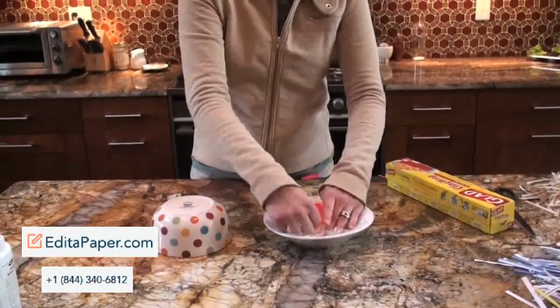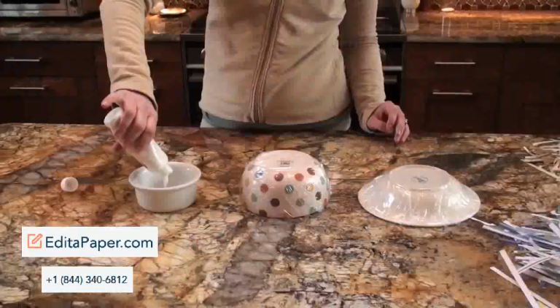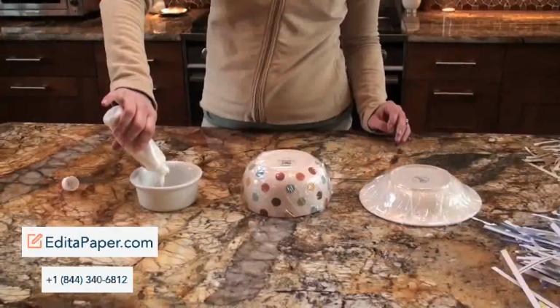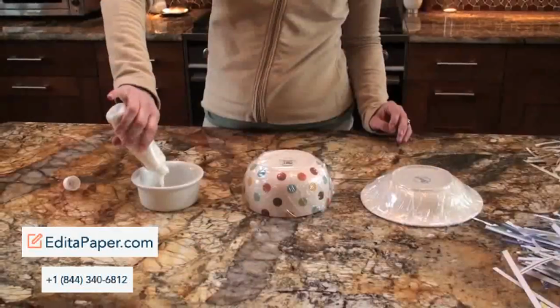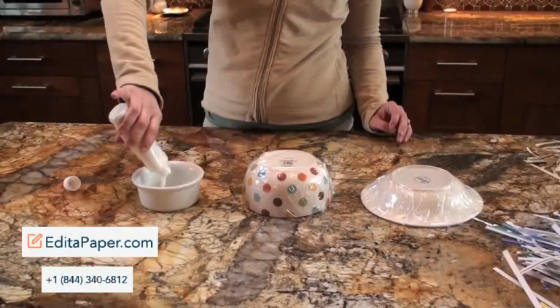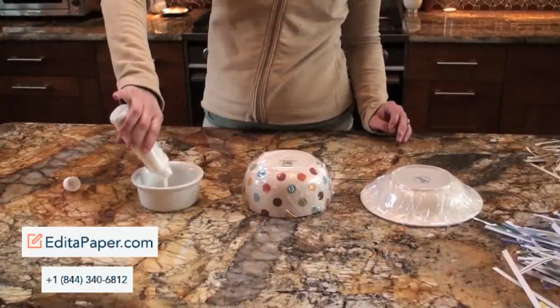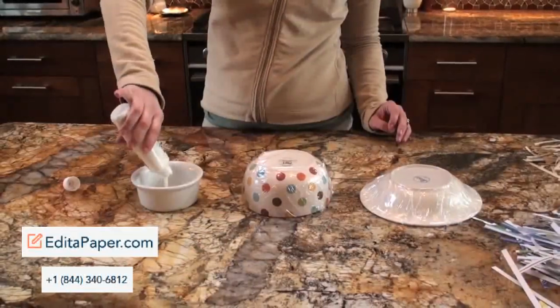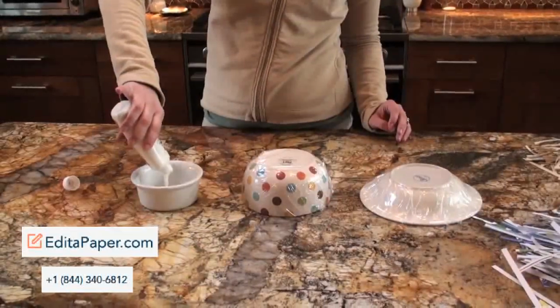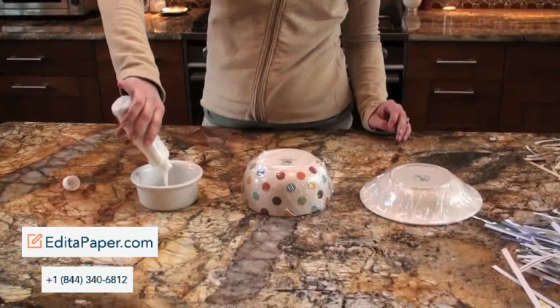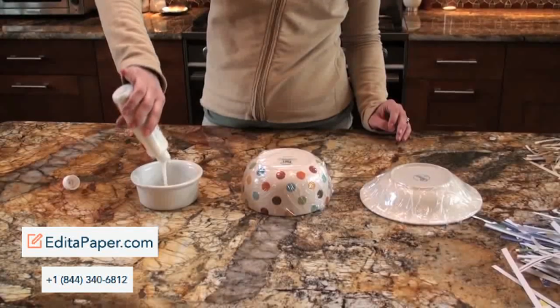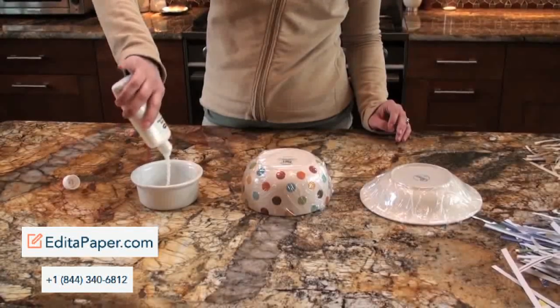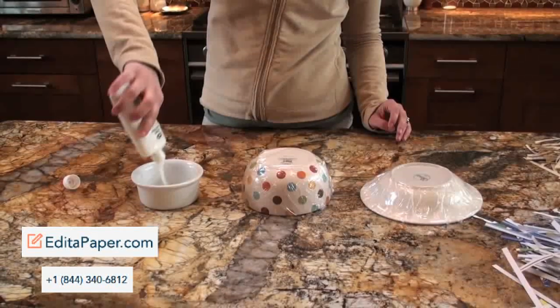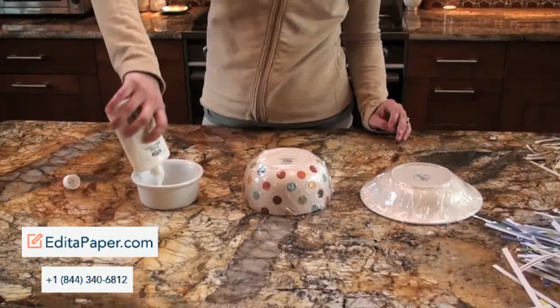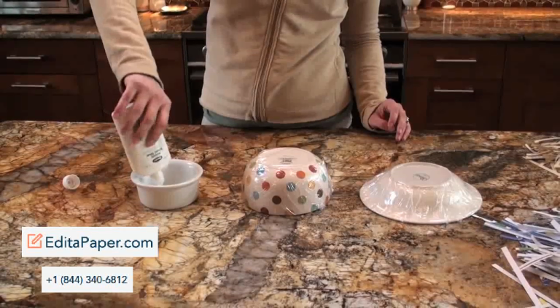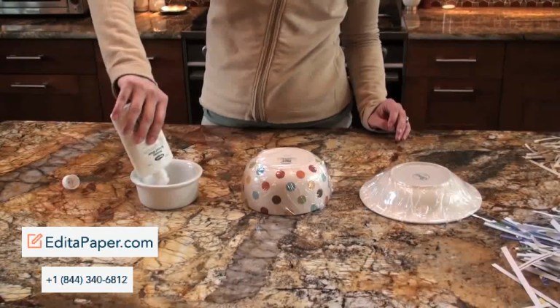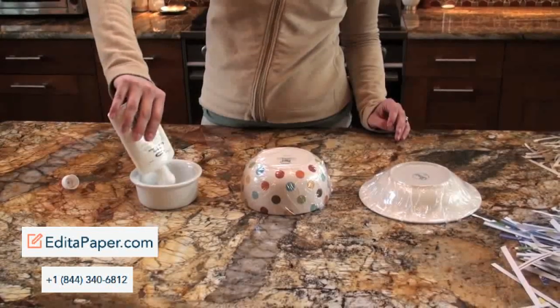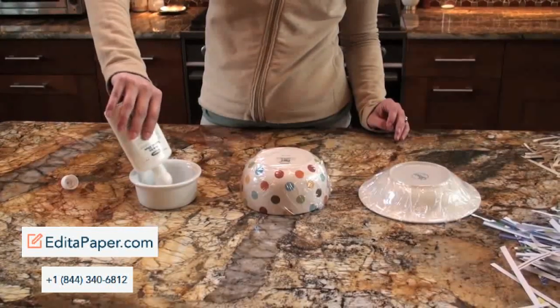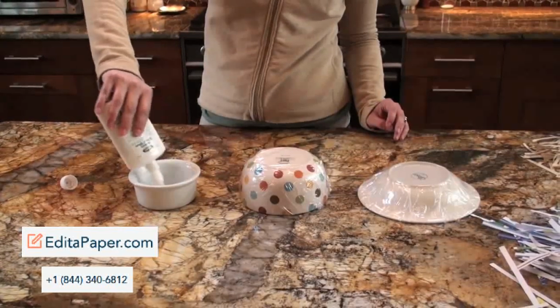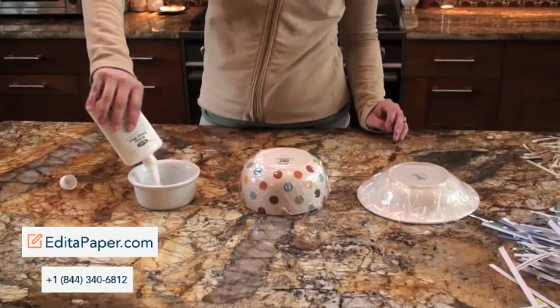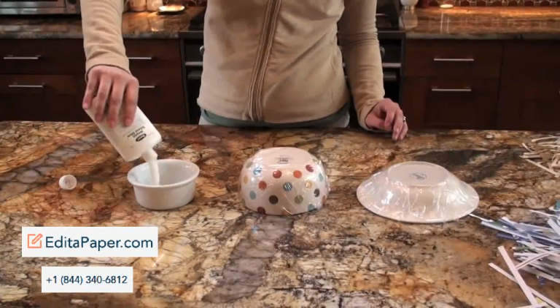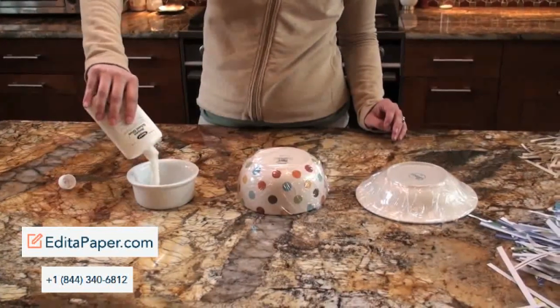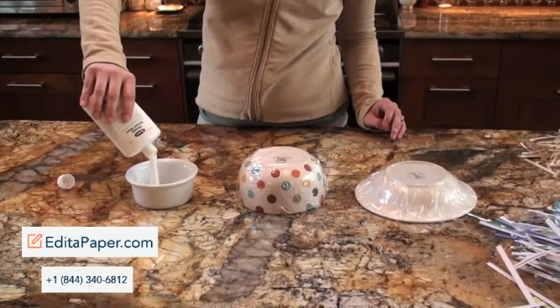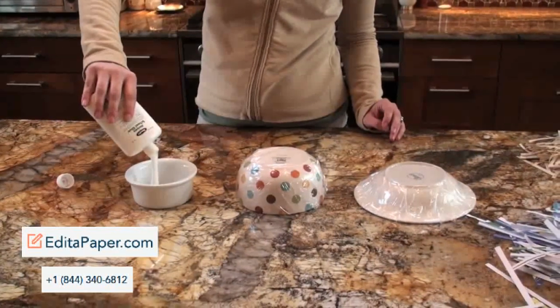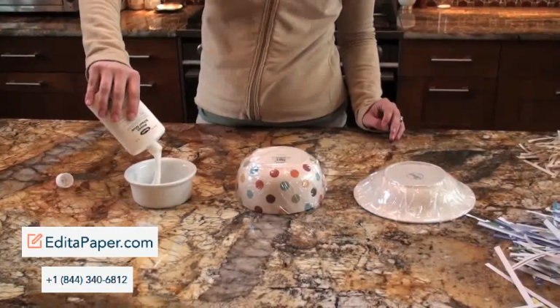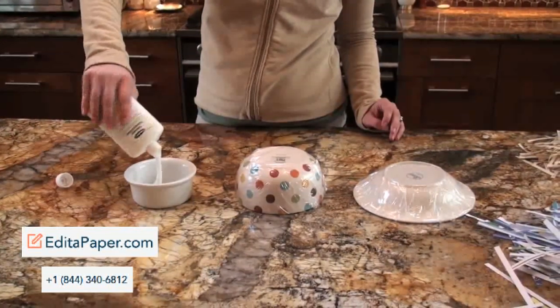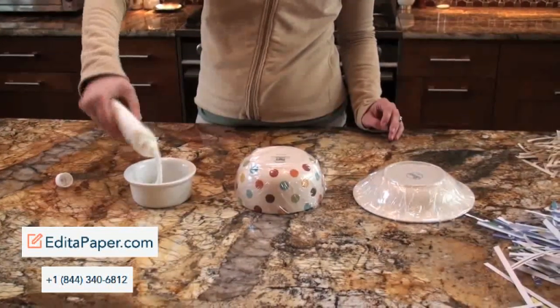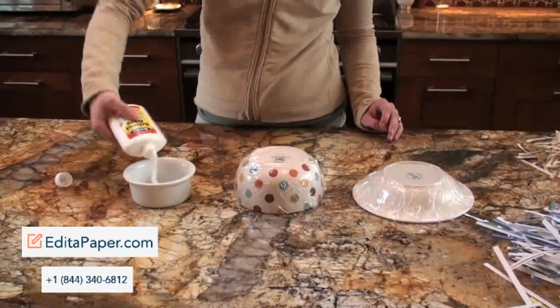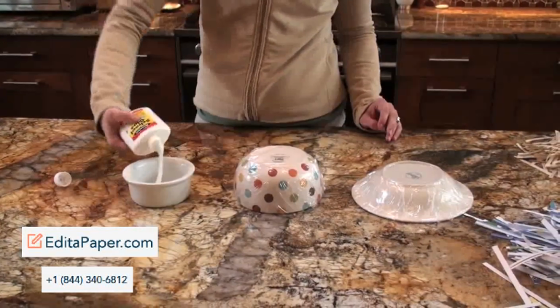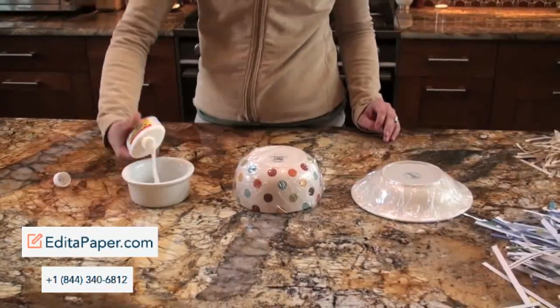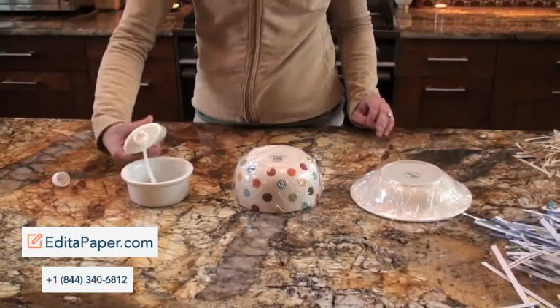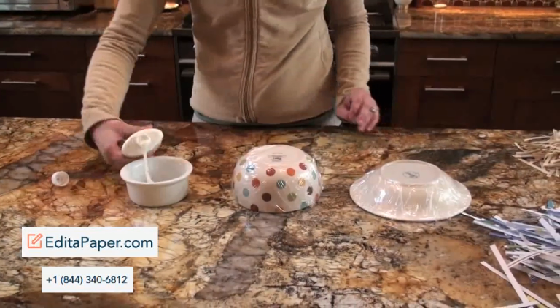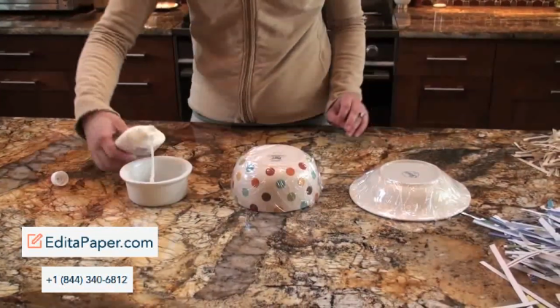Pour white school glue into a disposable bowl and make sure it's the kind that will dry clear.